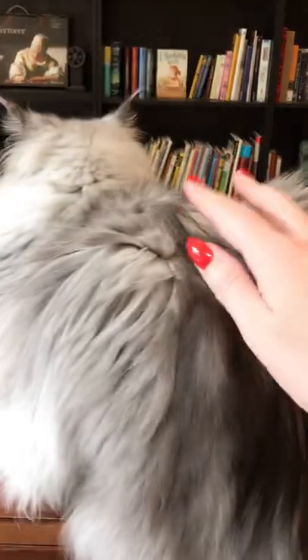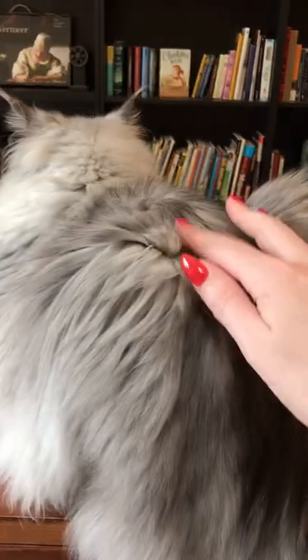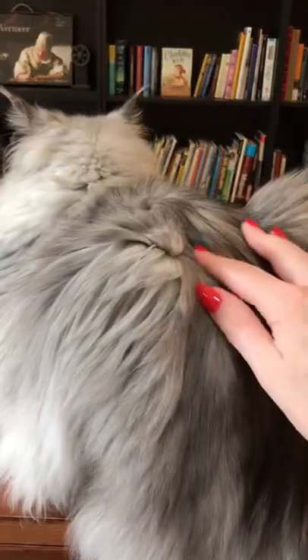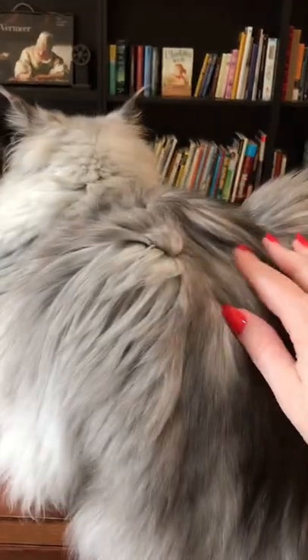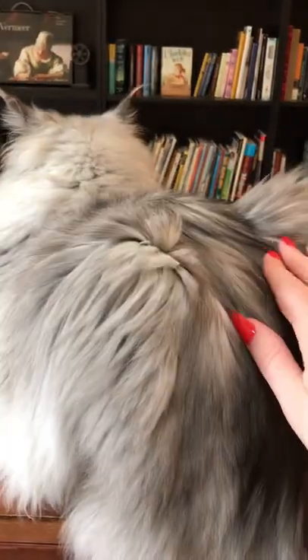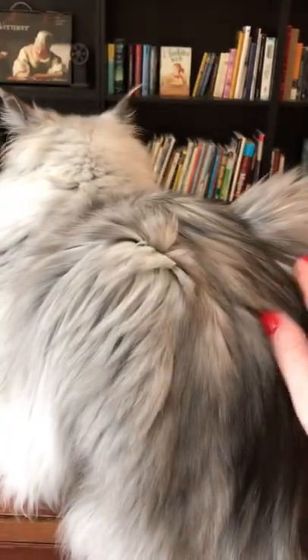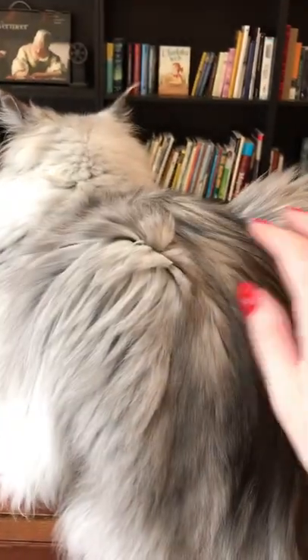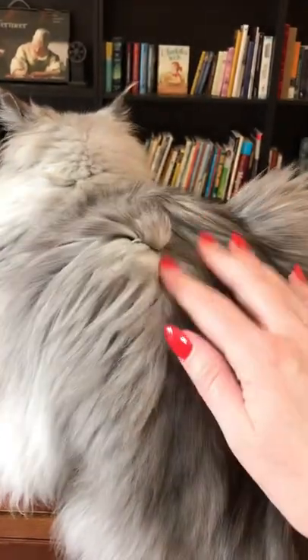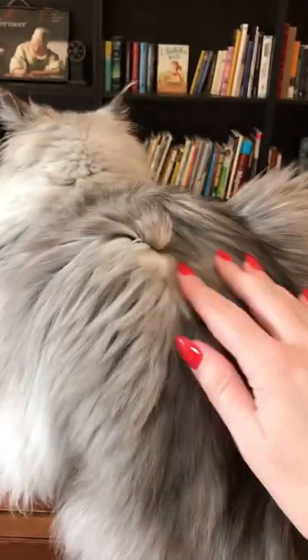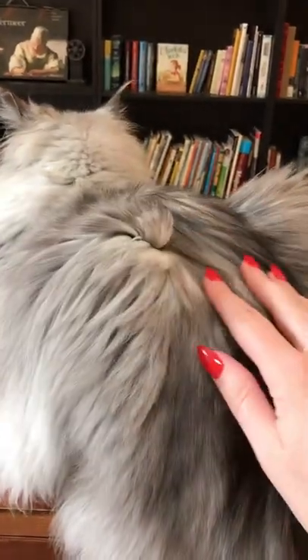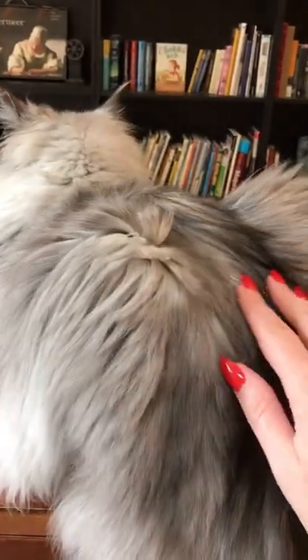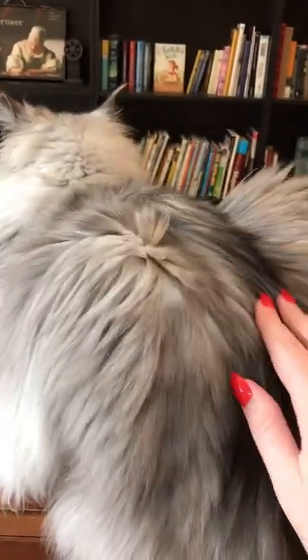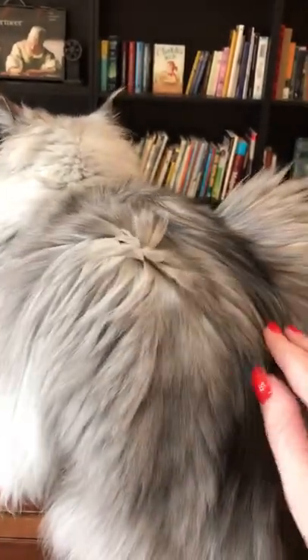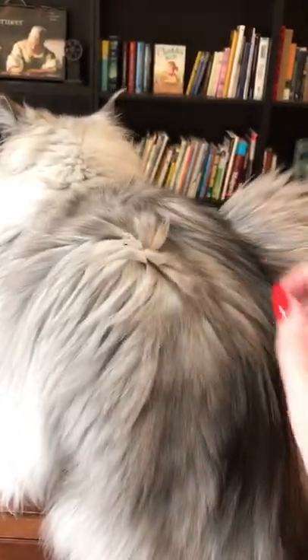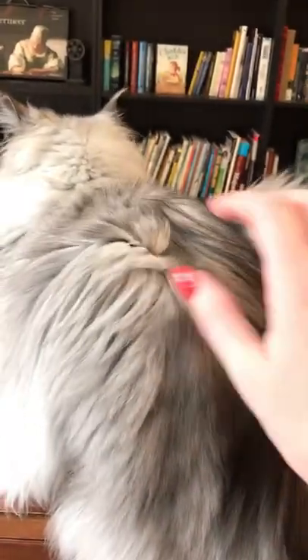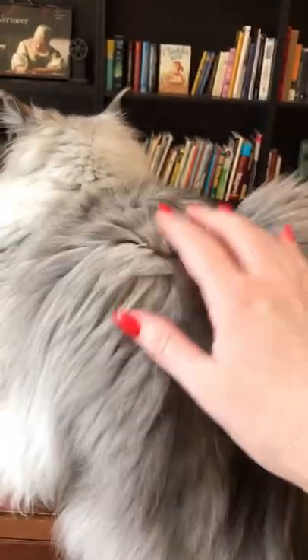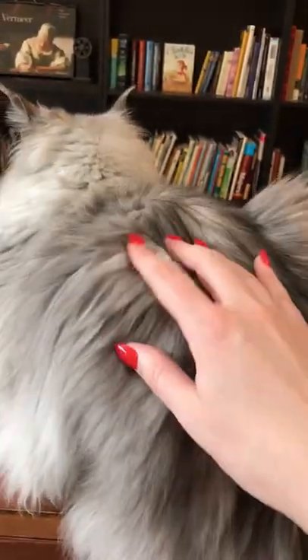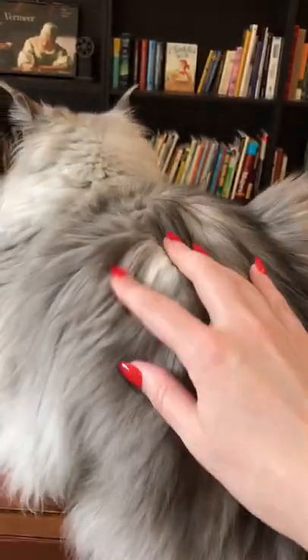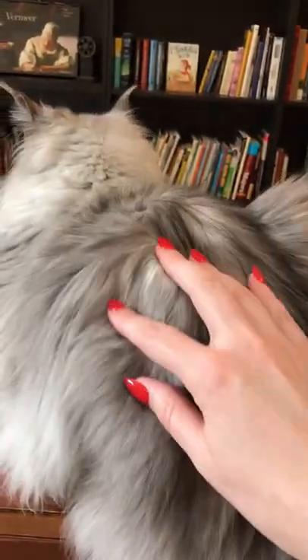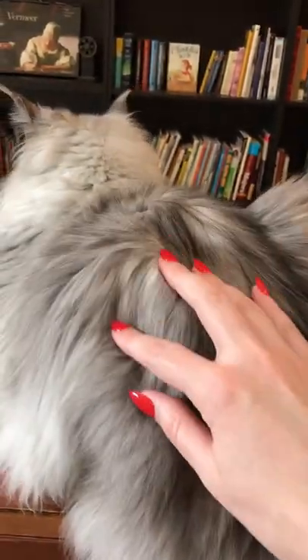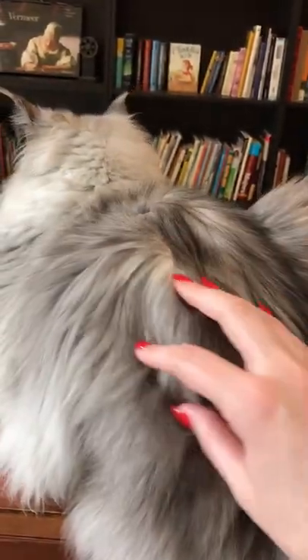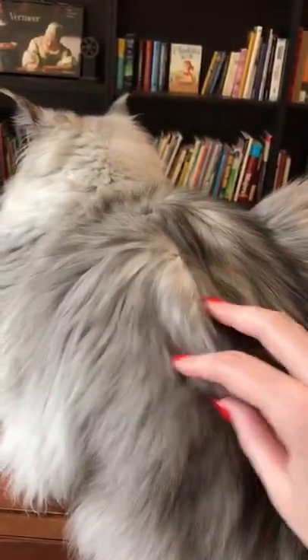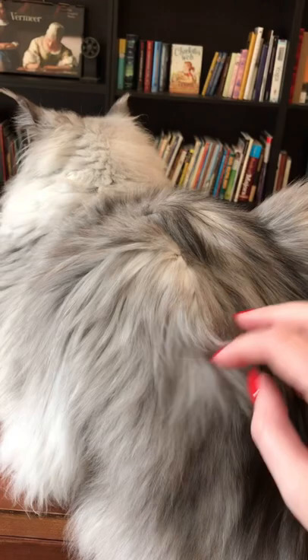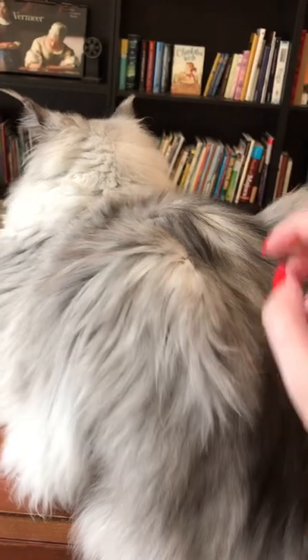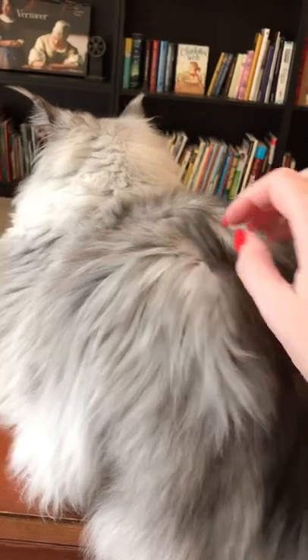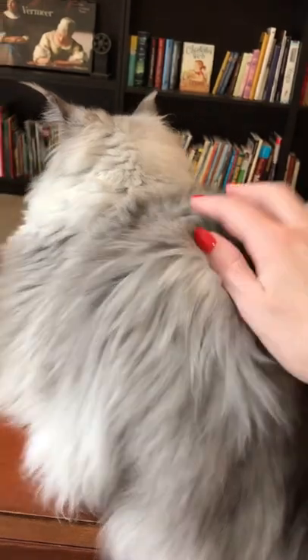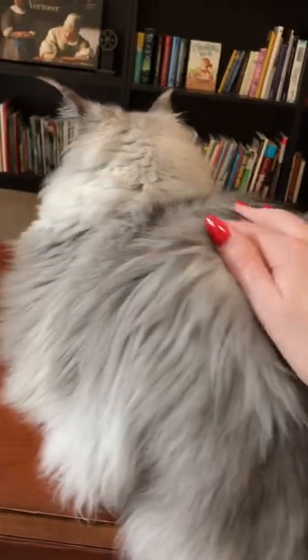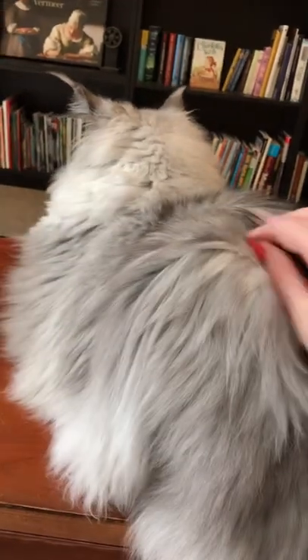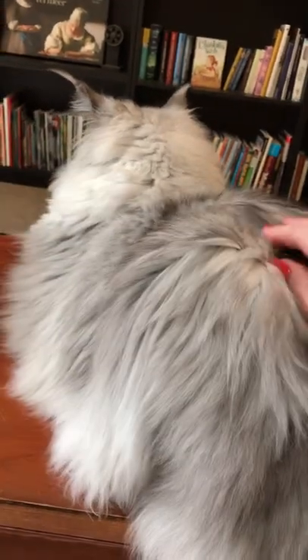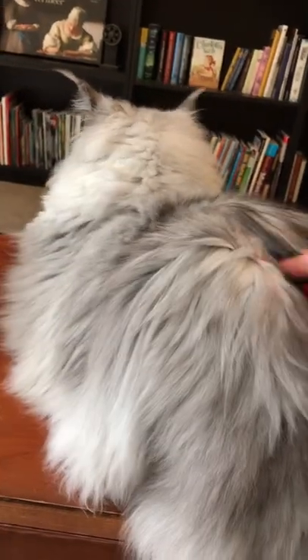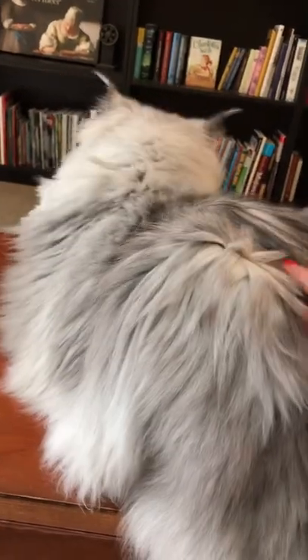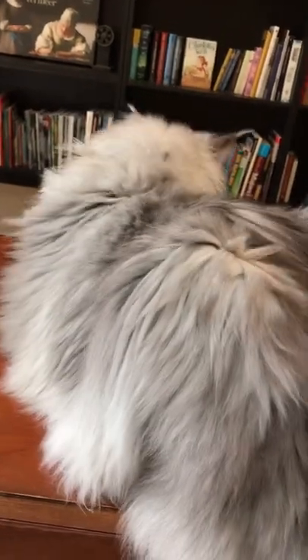I think it's a gorgeous kitten. You're a gorgeous kitten.